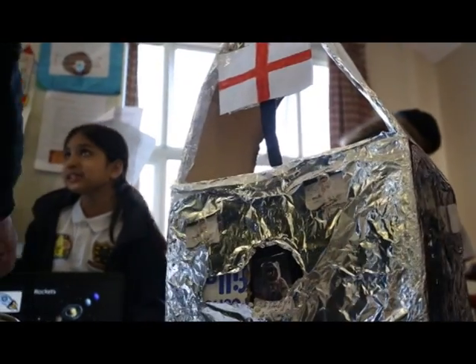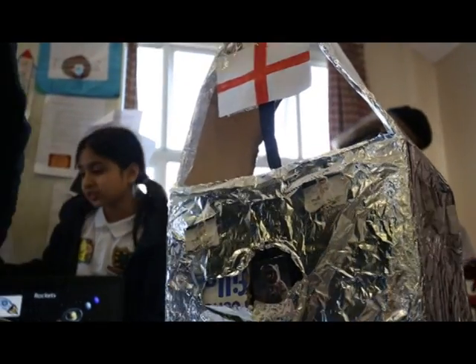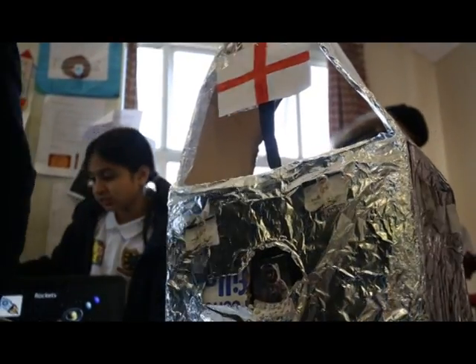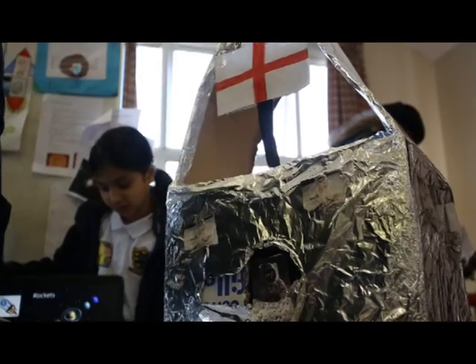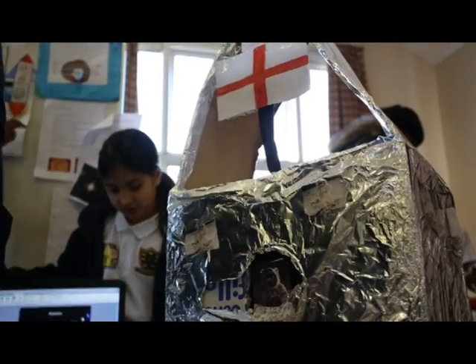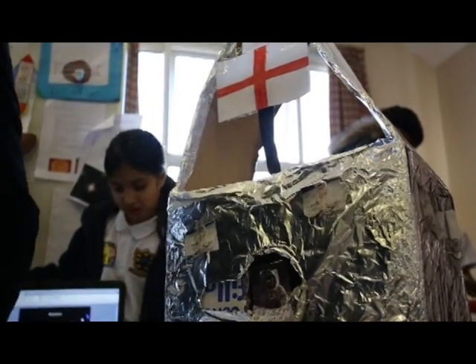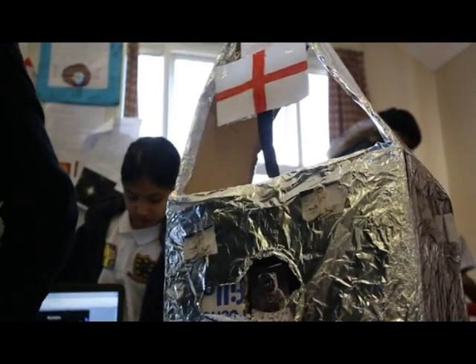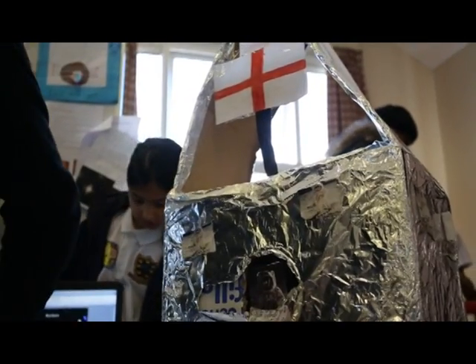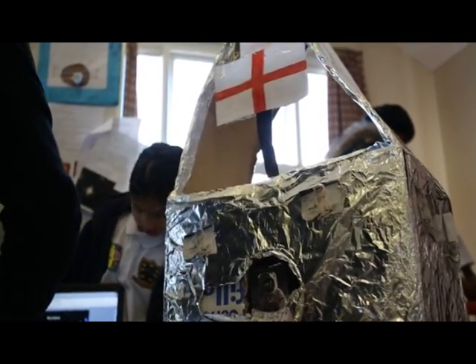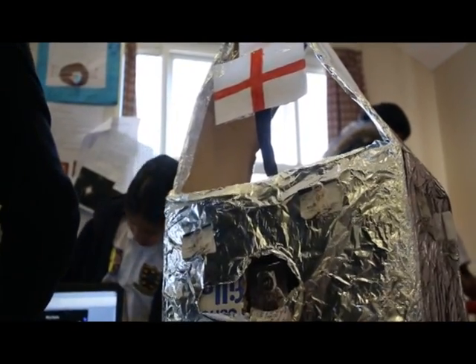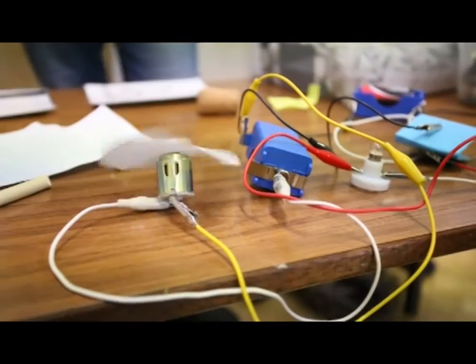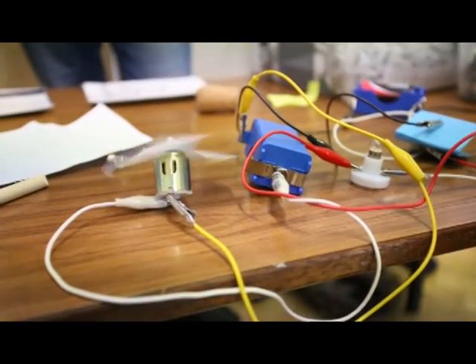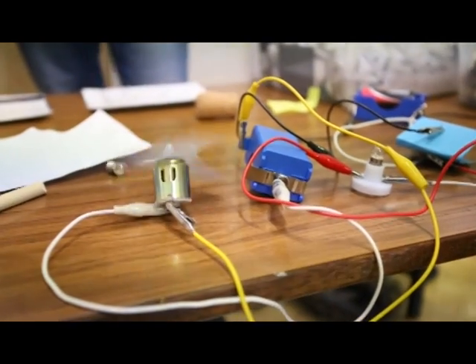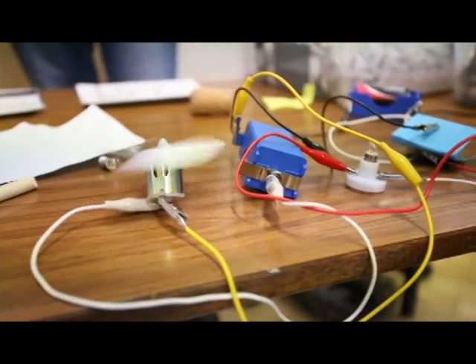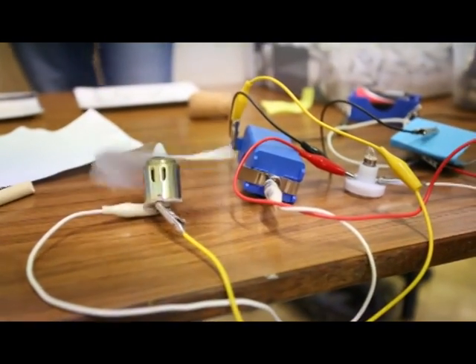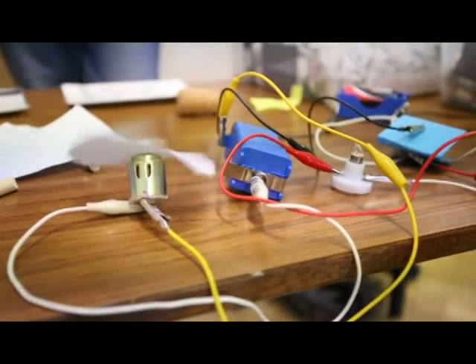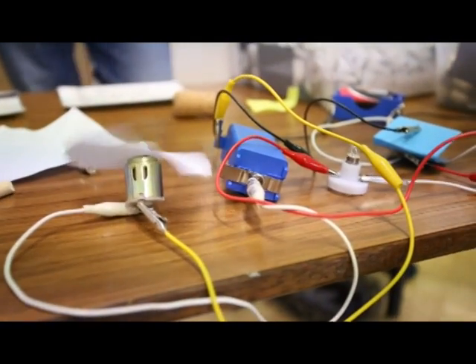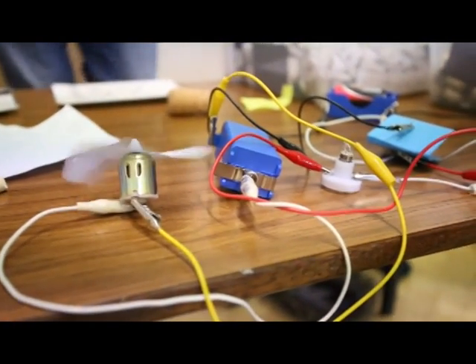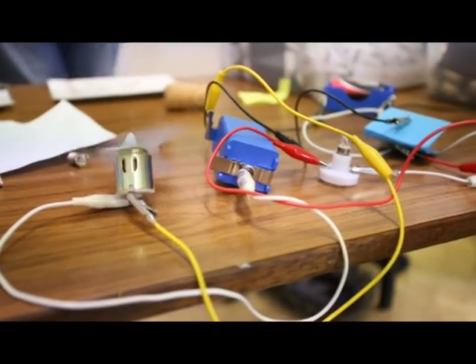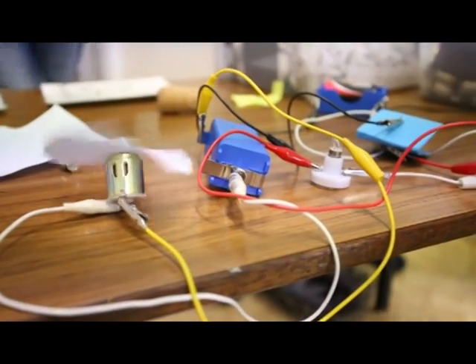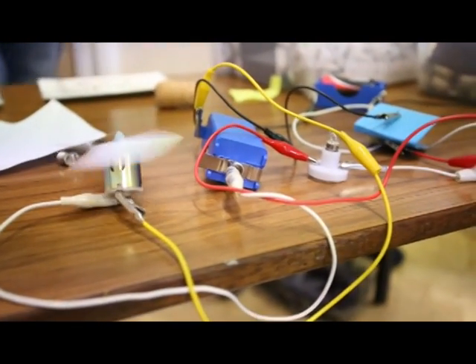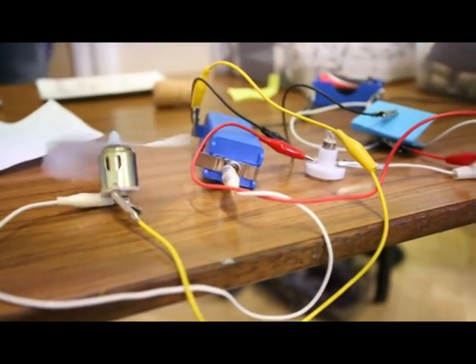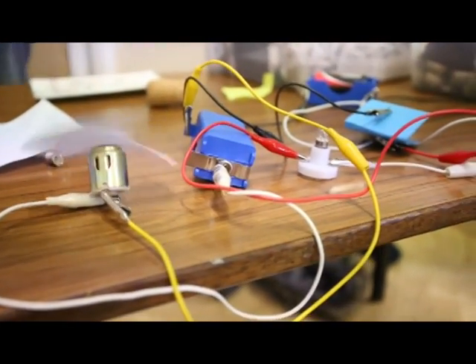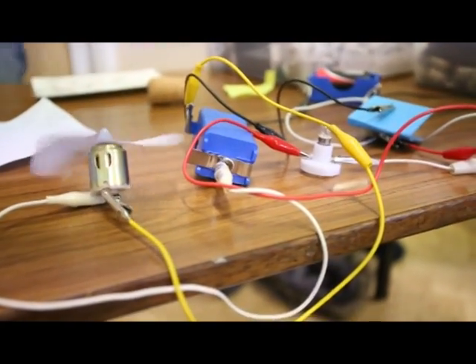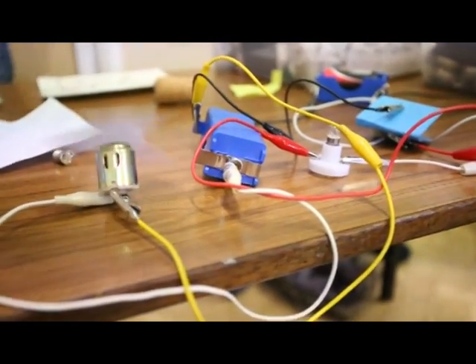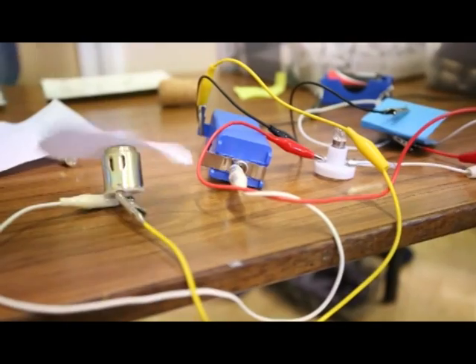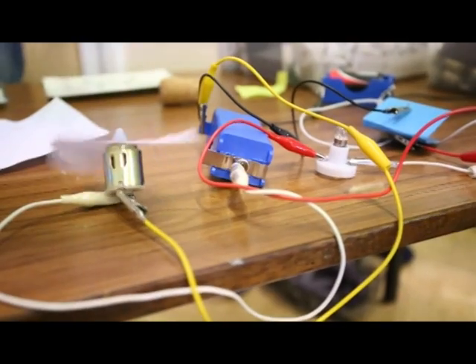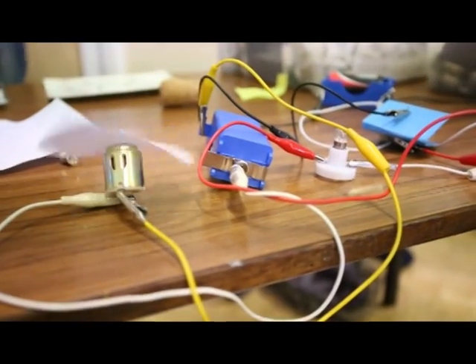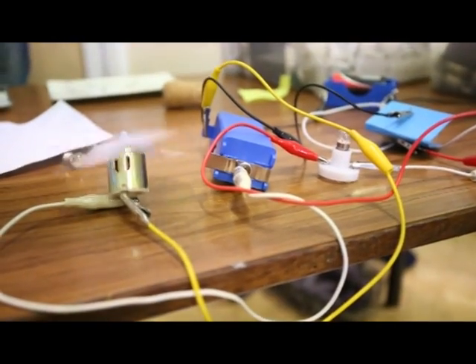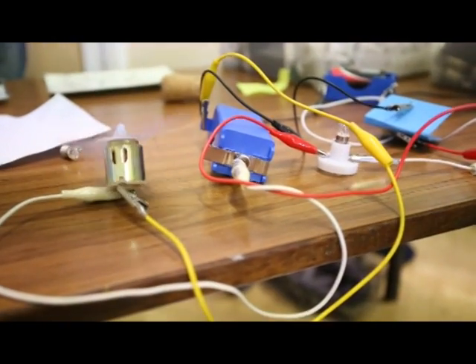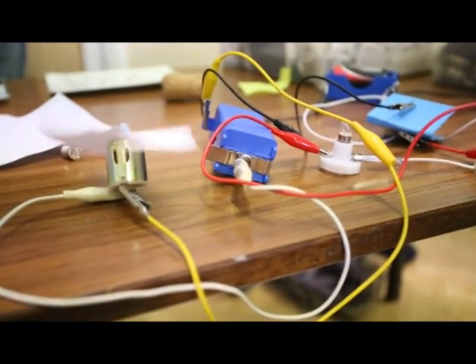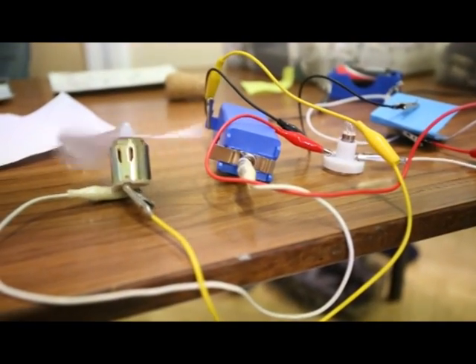With a range of different experiments on show and a school full of enthusiastic pupils, these might actually be the scientists of the future.